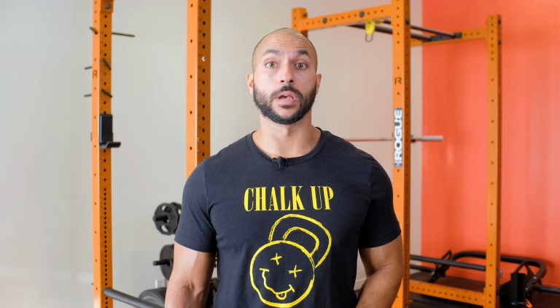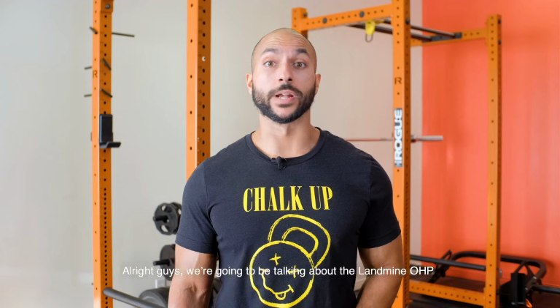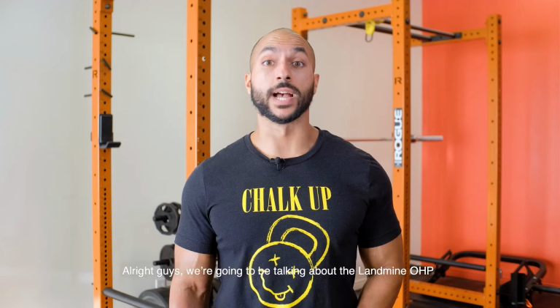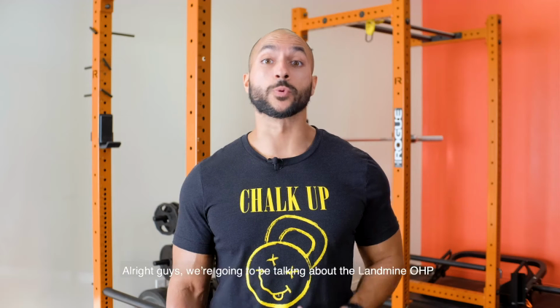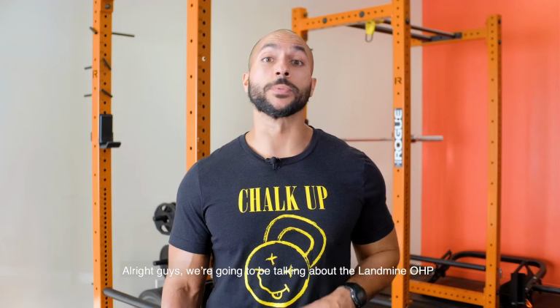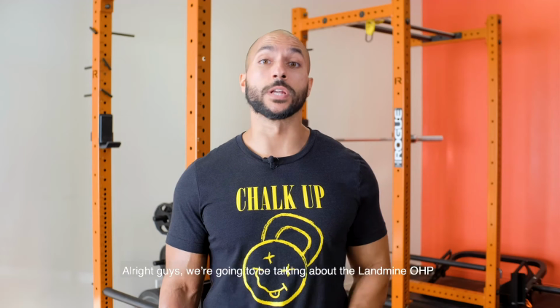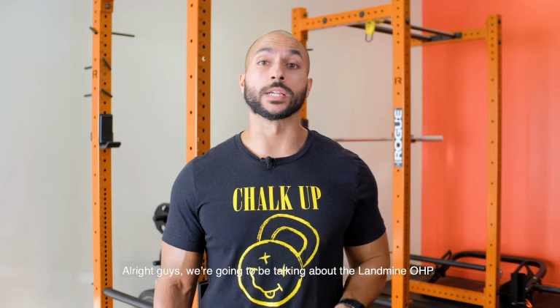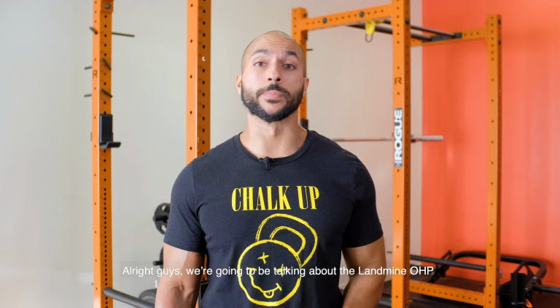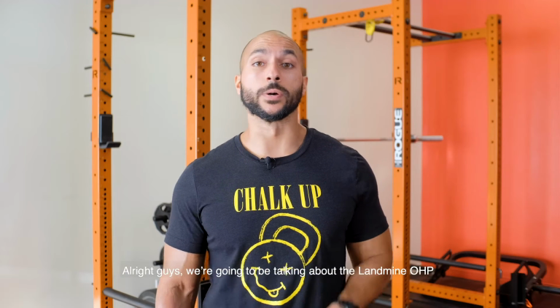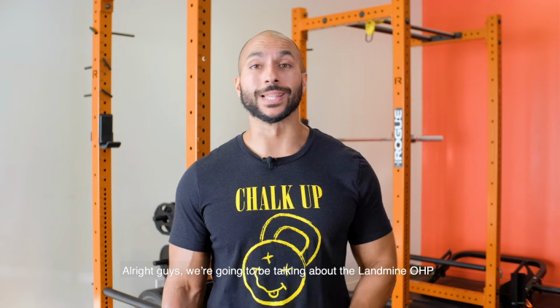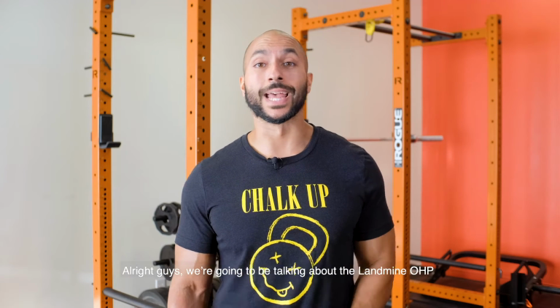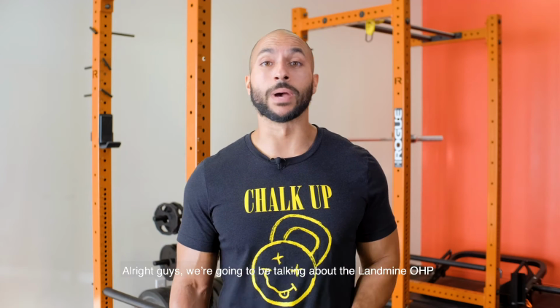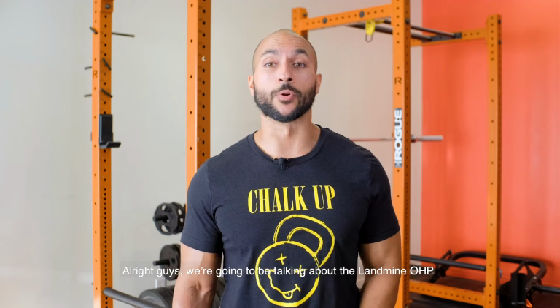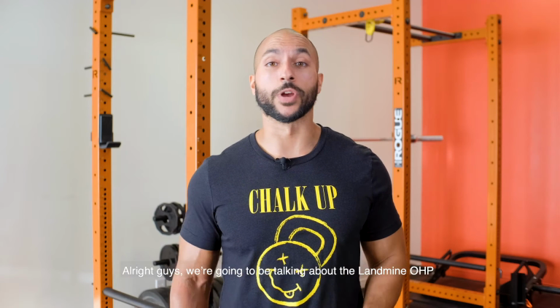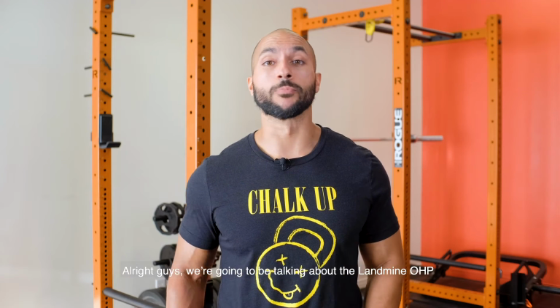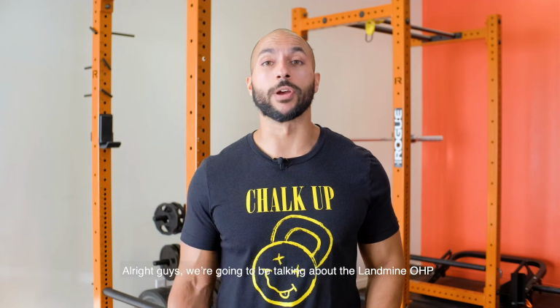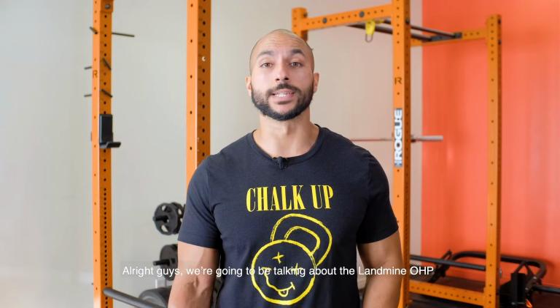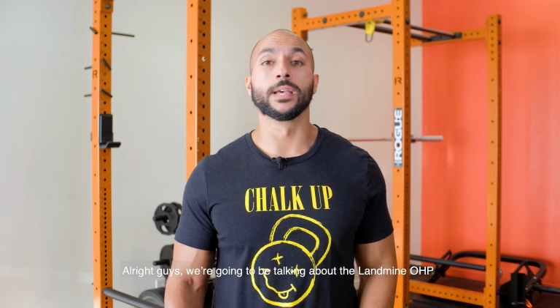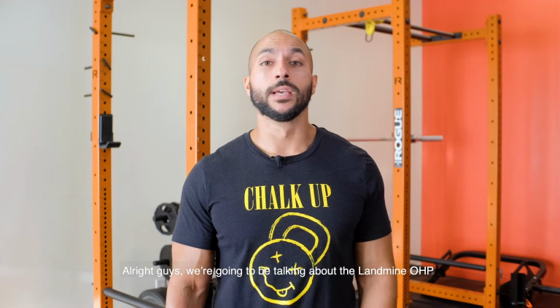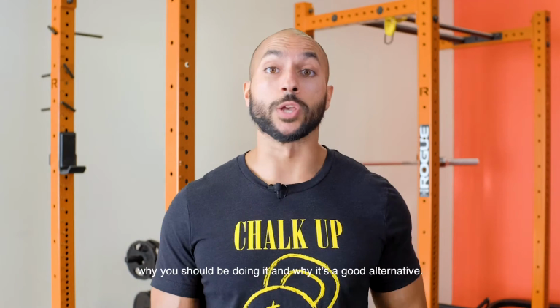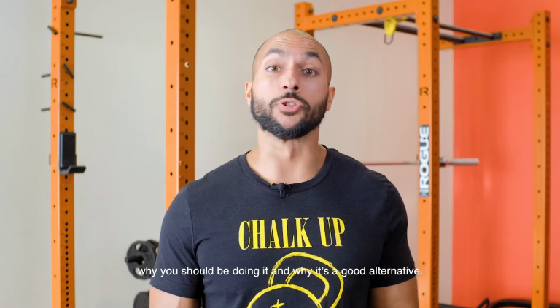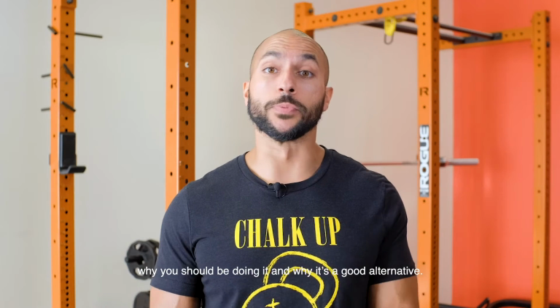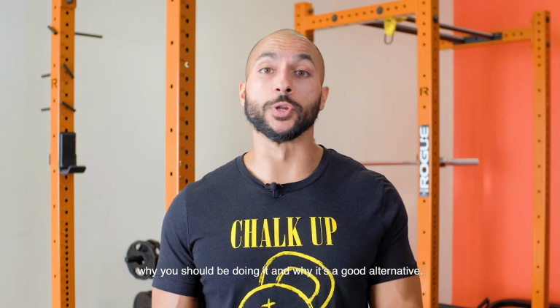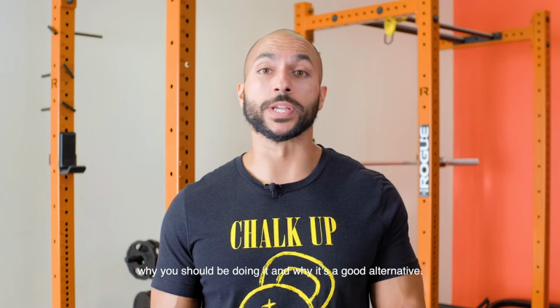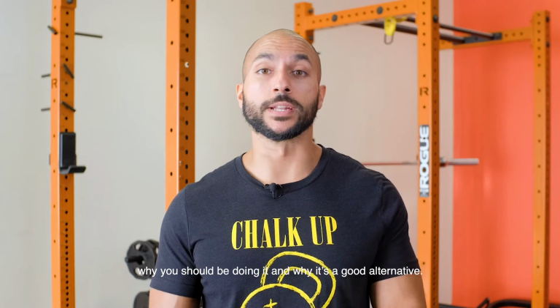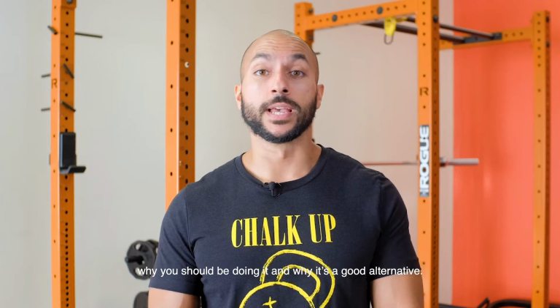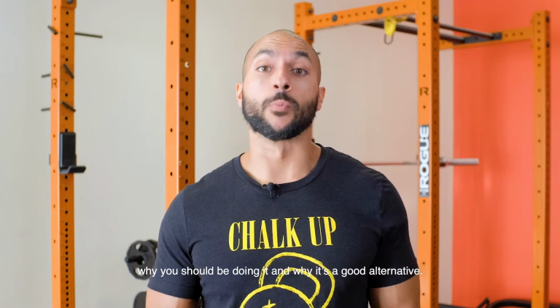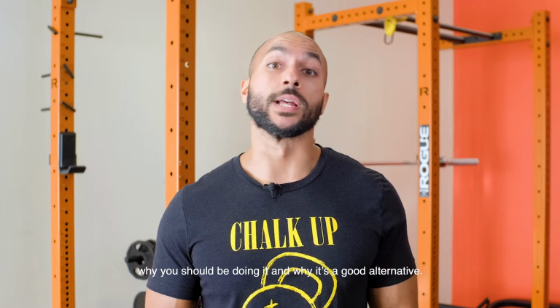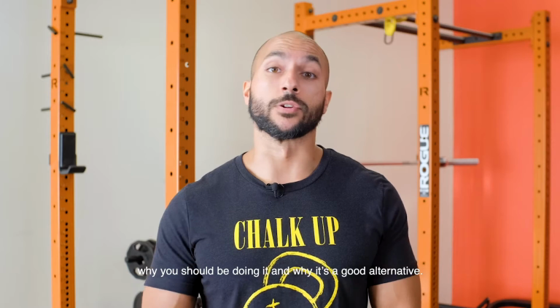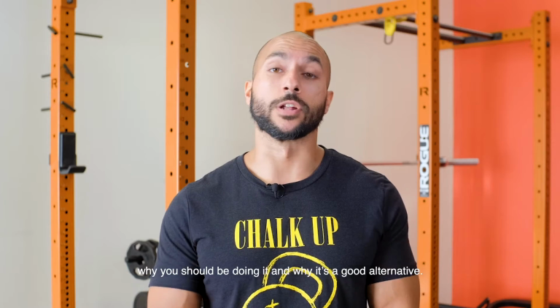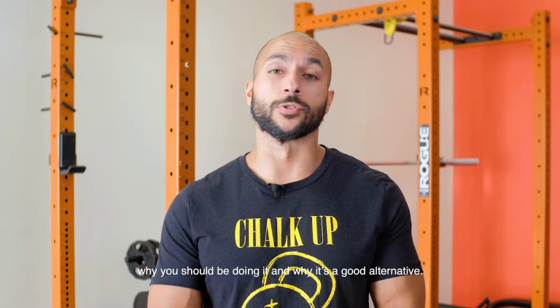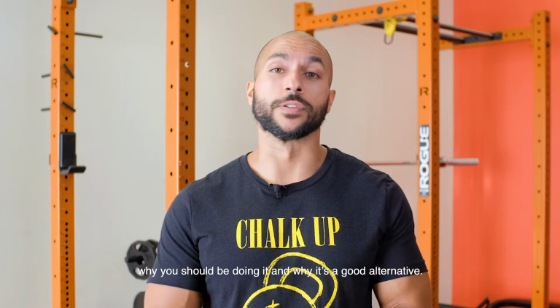Alright guys, we're gonna be talking about the landmine overhead press, why you should be doing it, and why it's a good alternative.